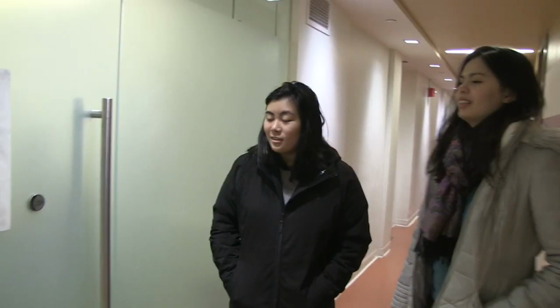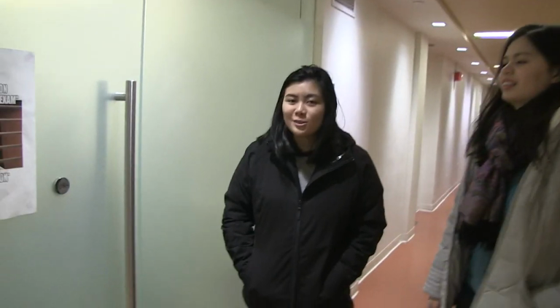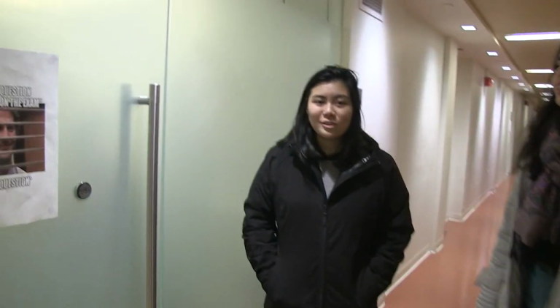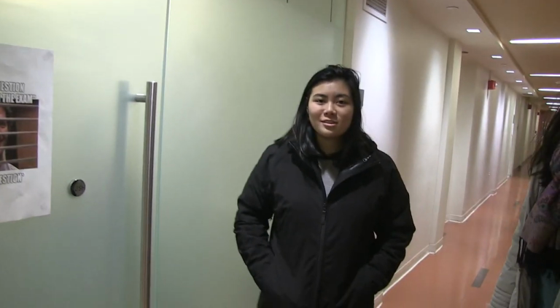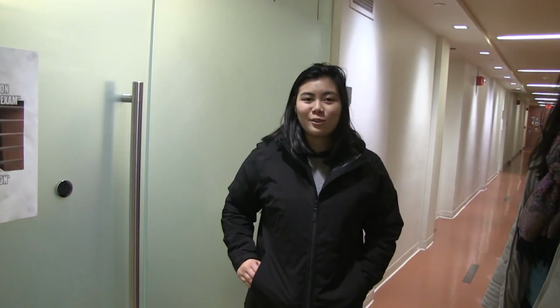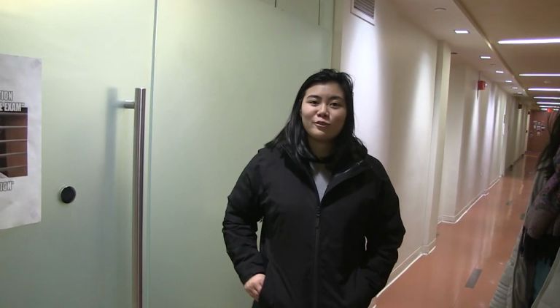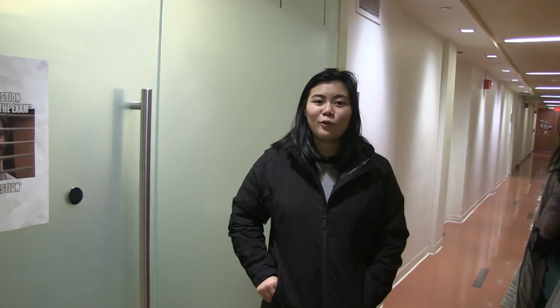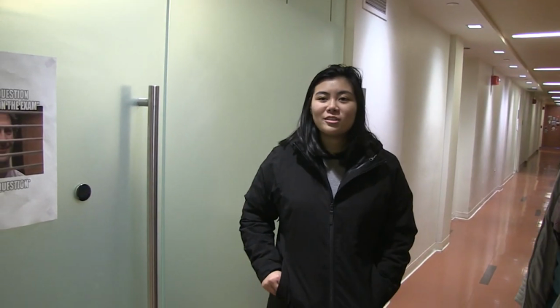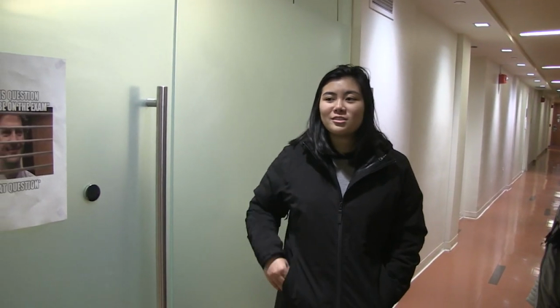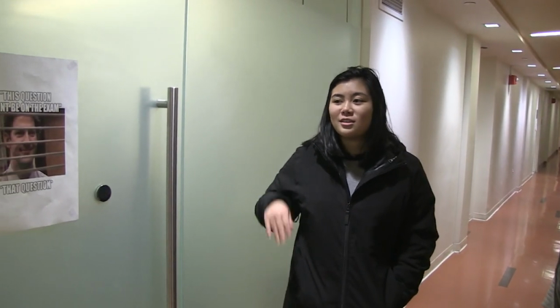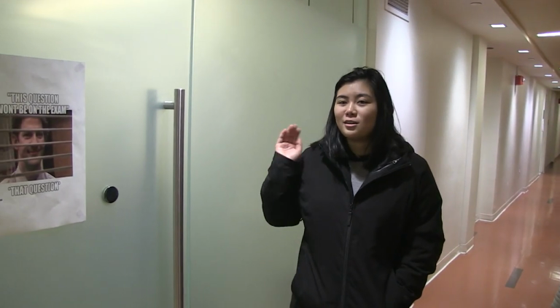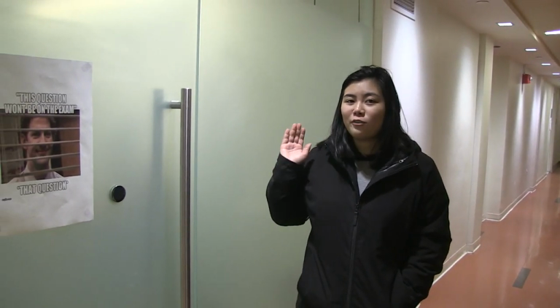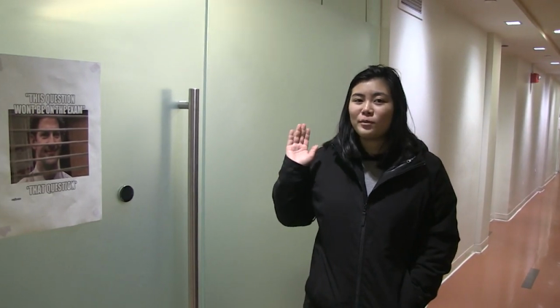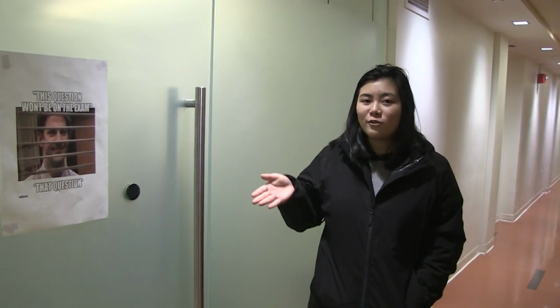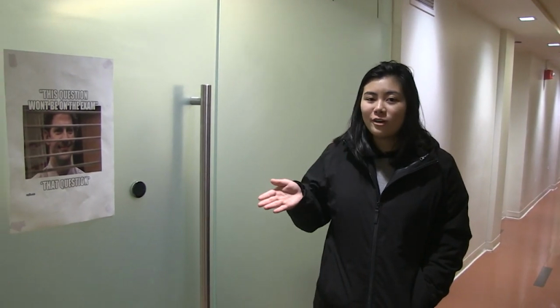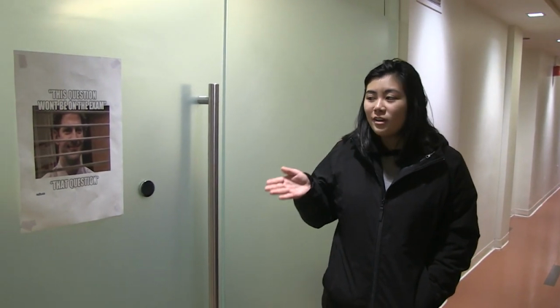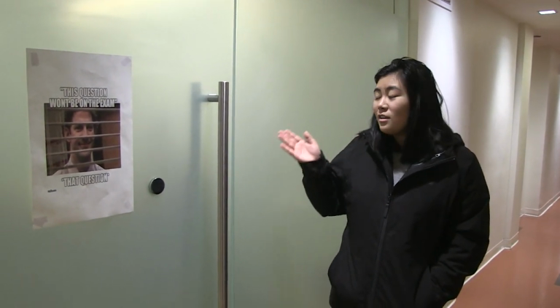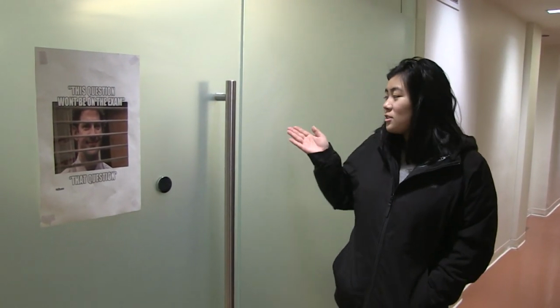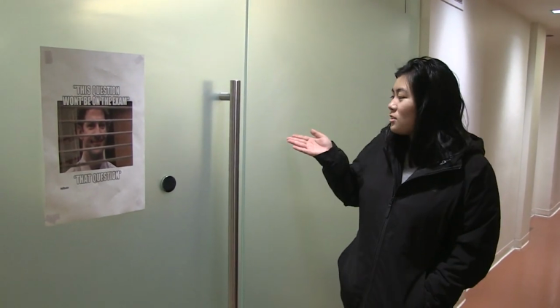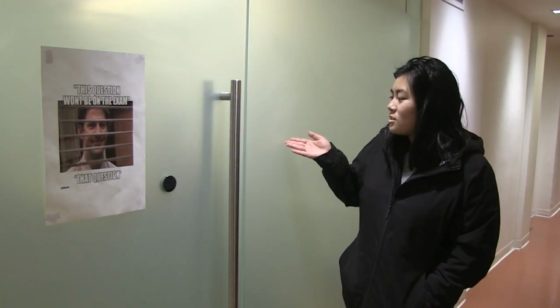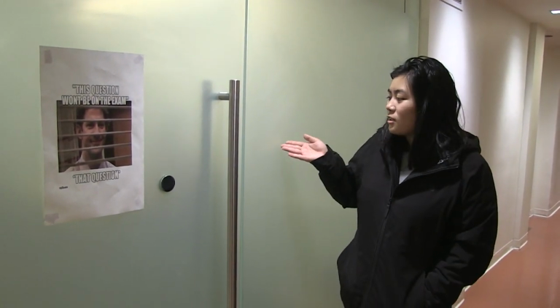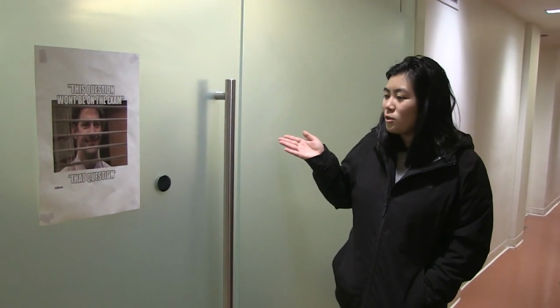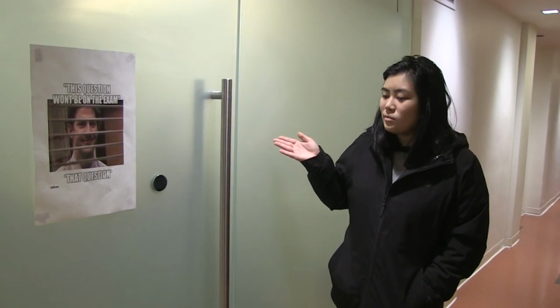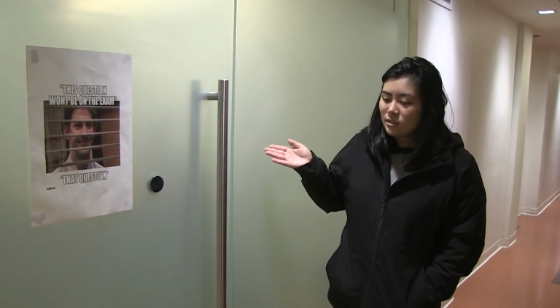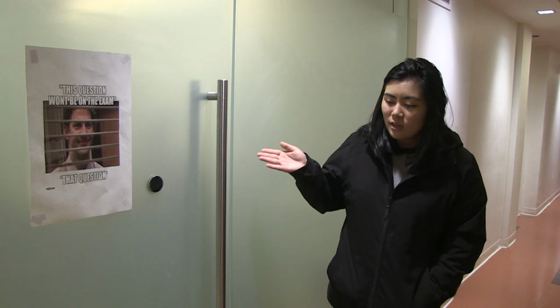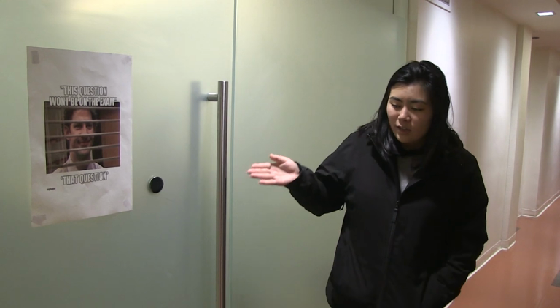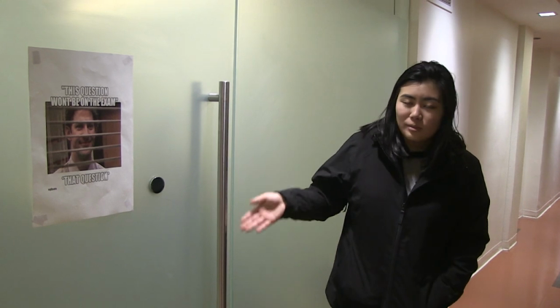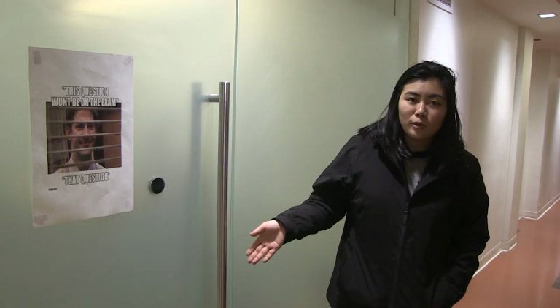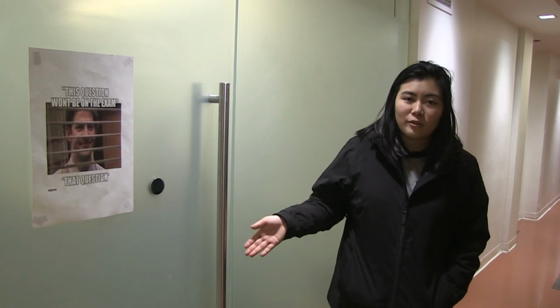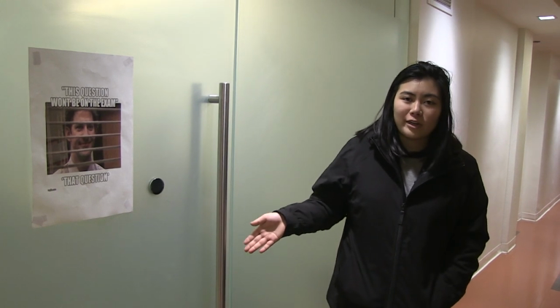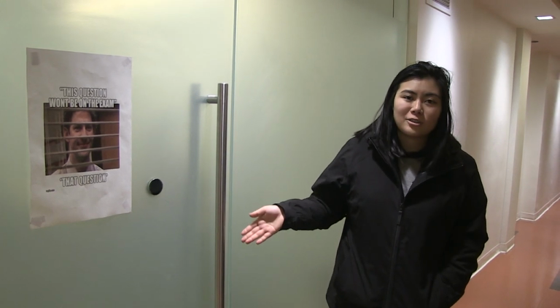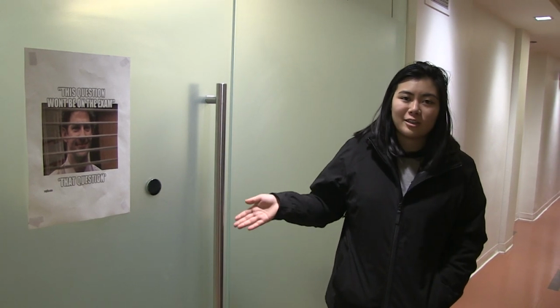This is the third floor — the all-female floor. These are the study rooms, and there are people in there right now studying.